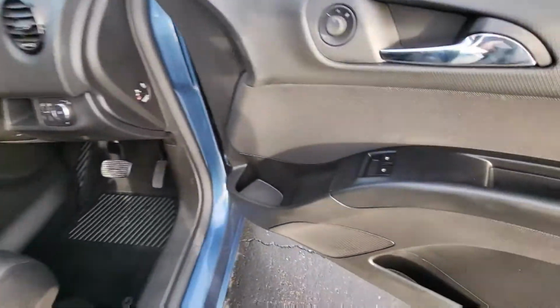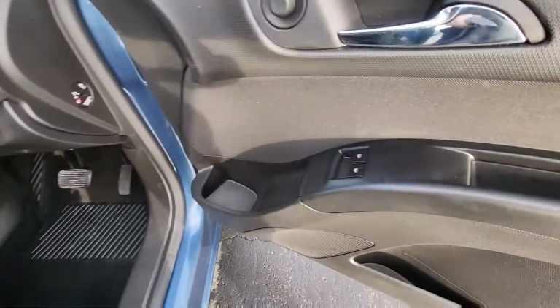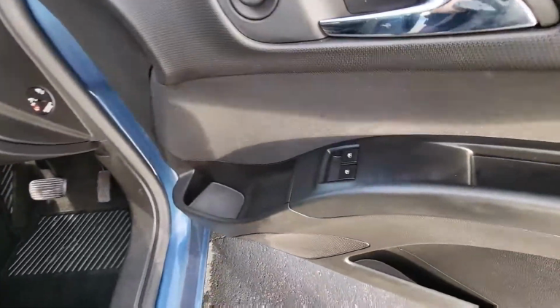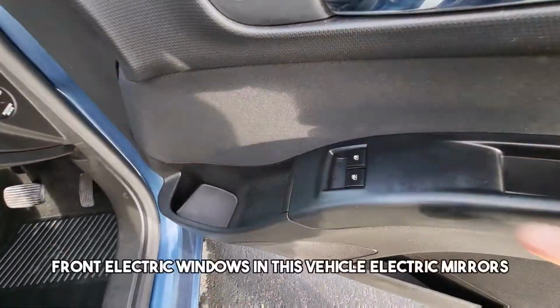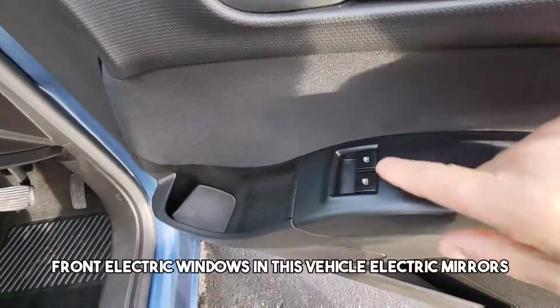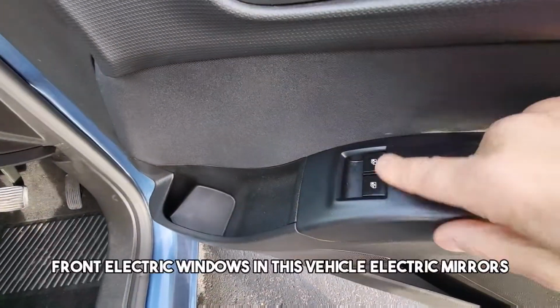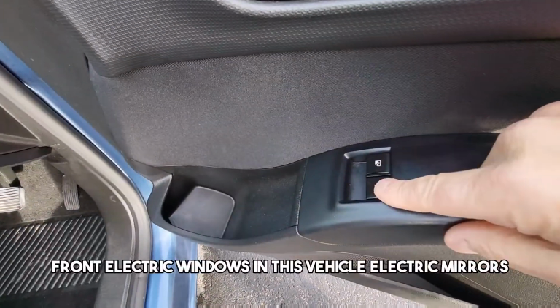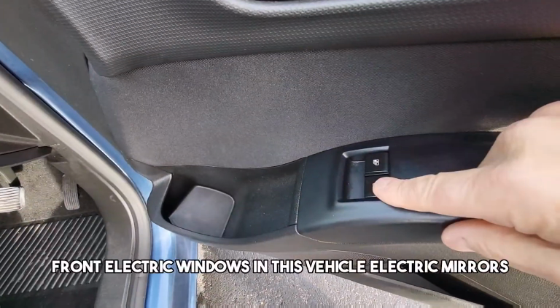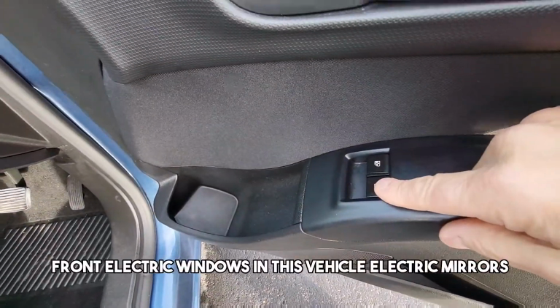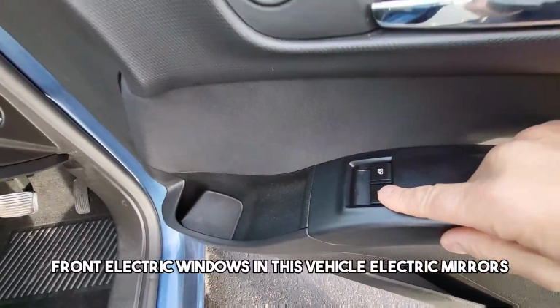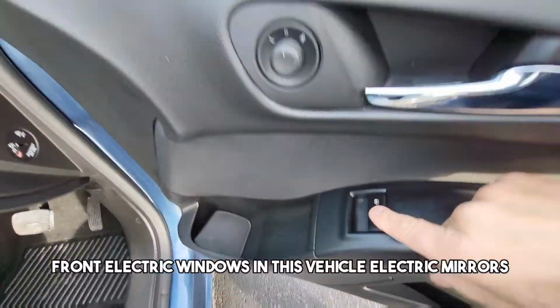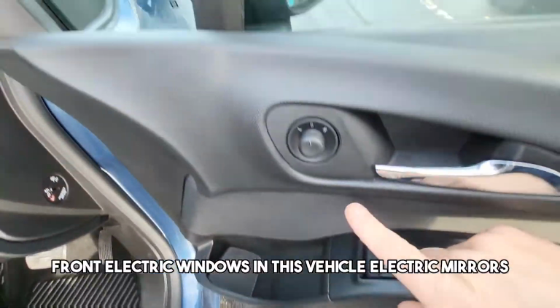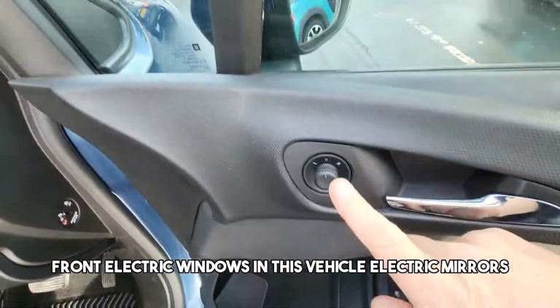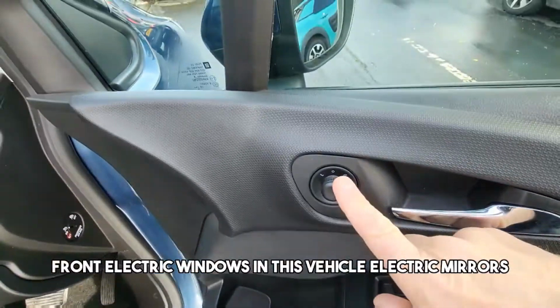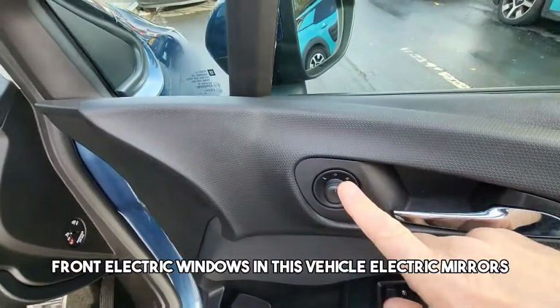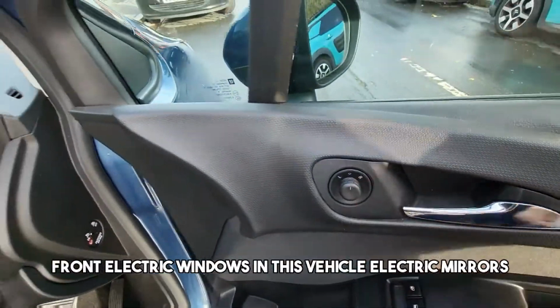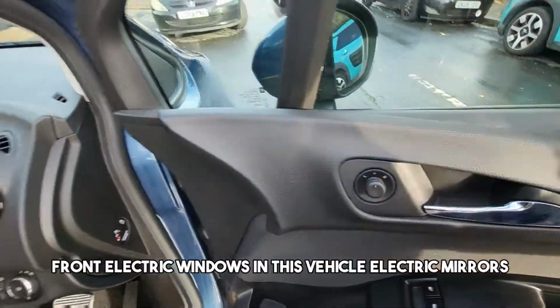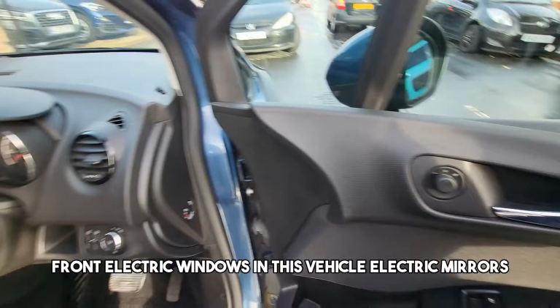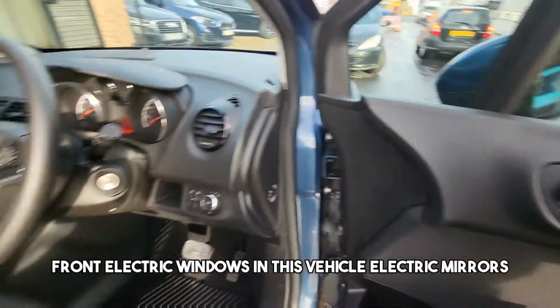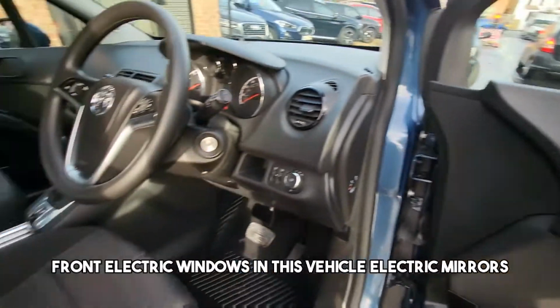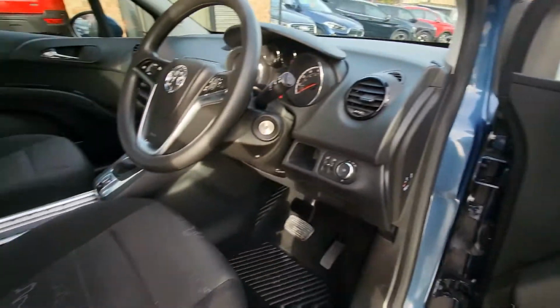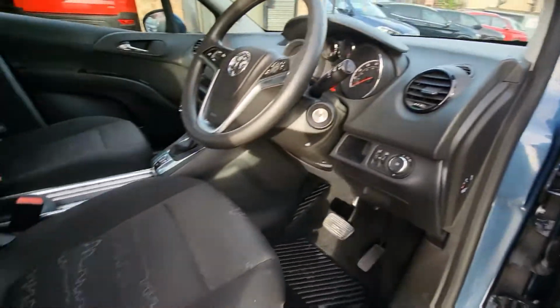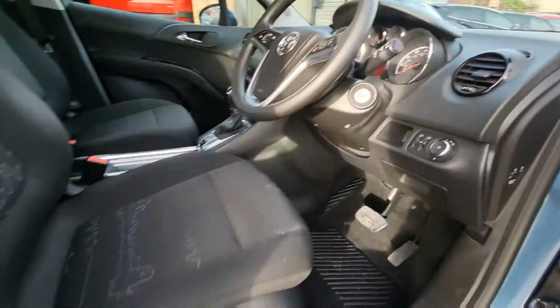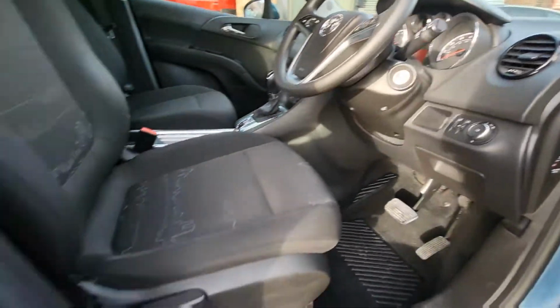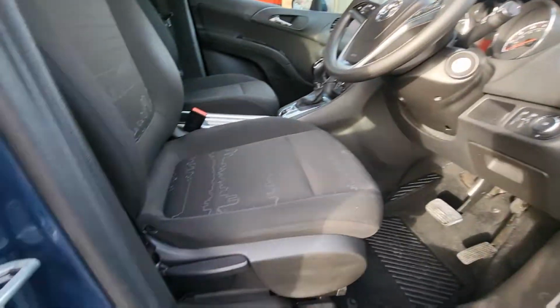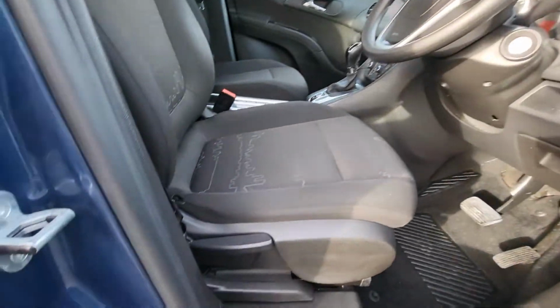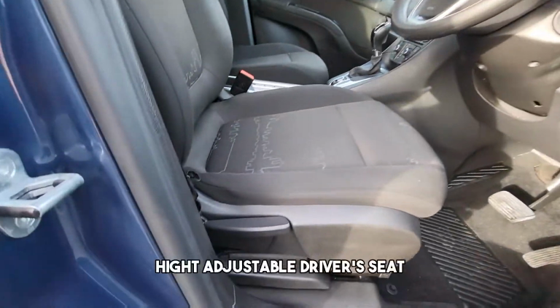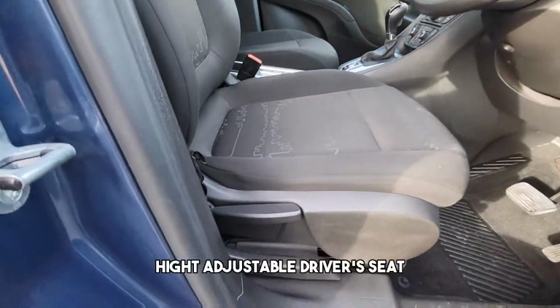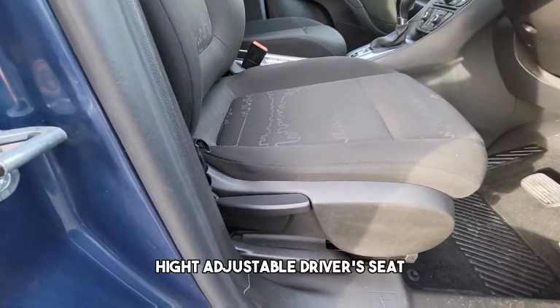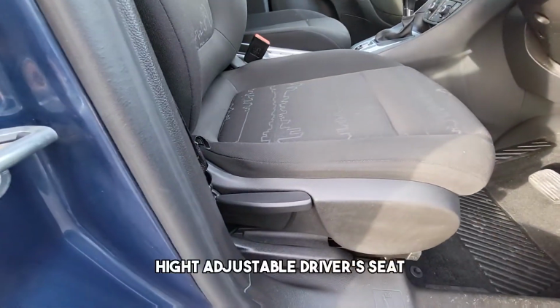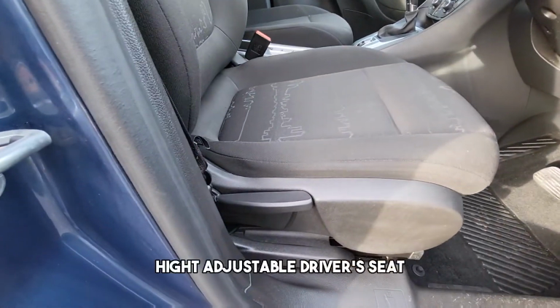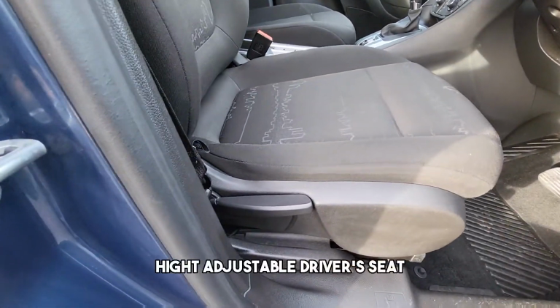Front electric windows in this vehicle, electric mirrors, and quite an adjustable driver's seat.